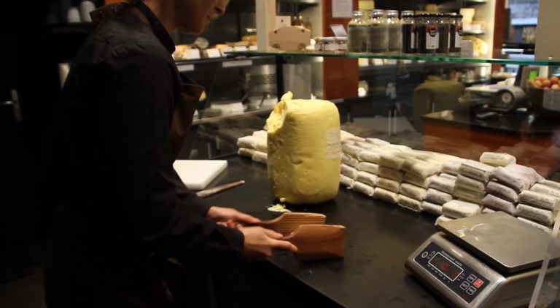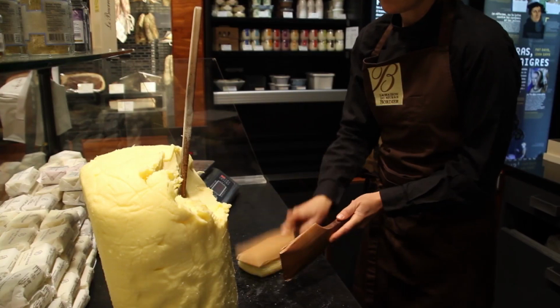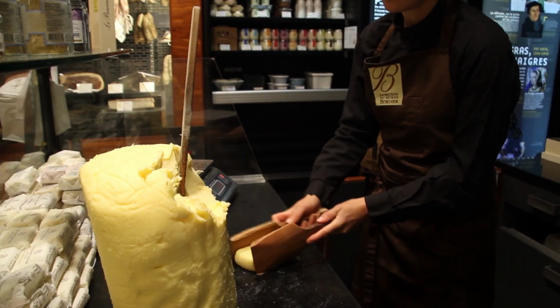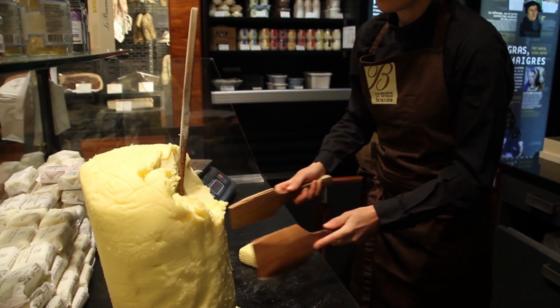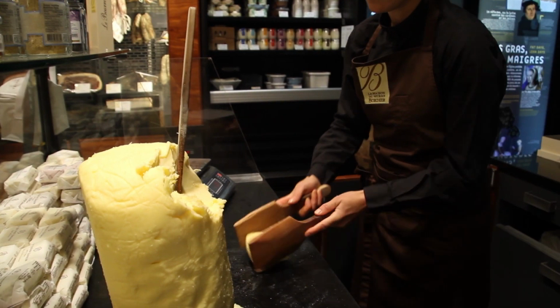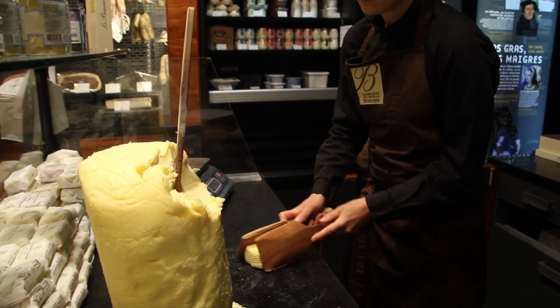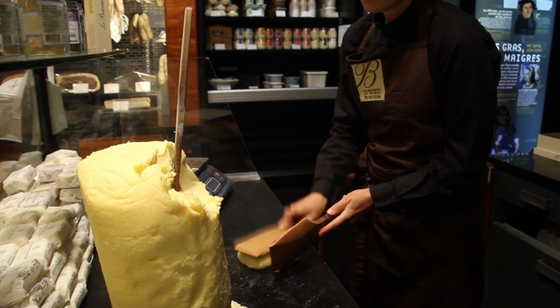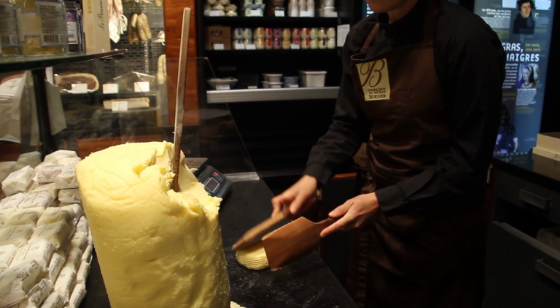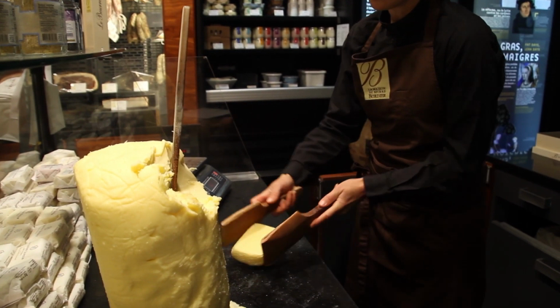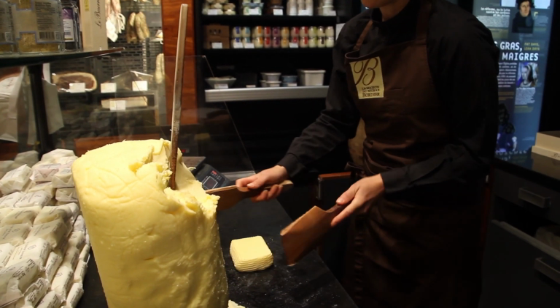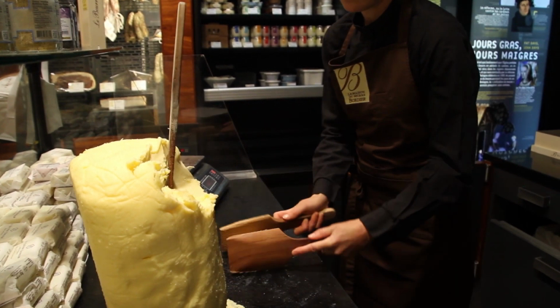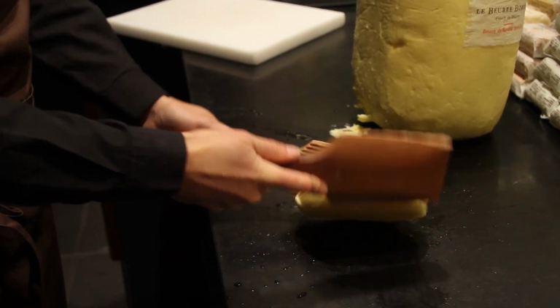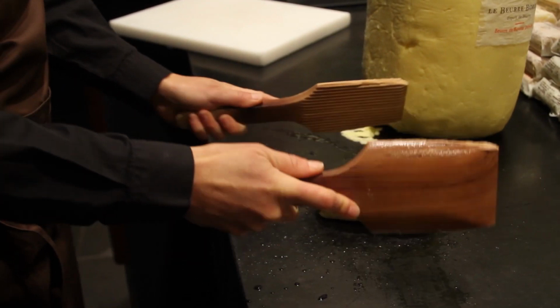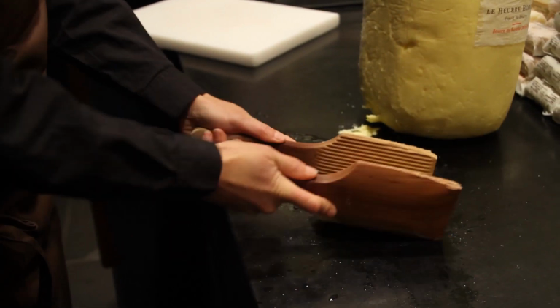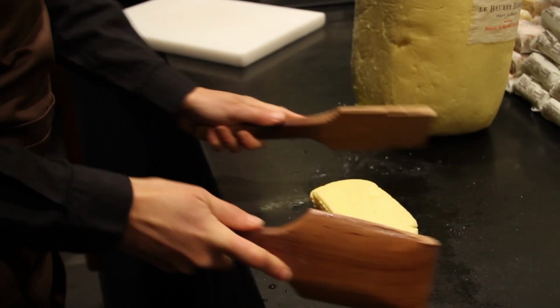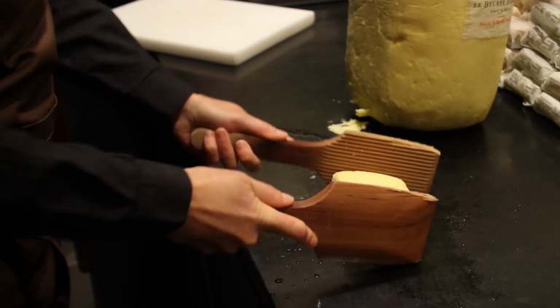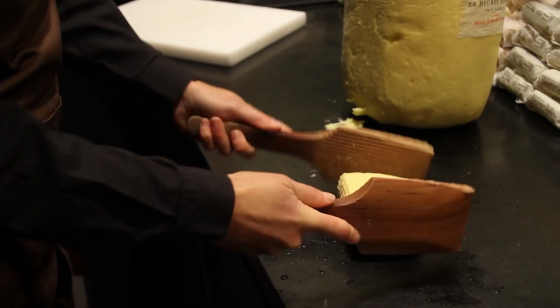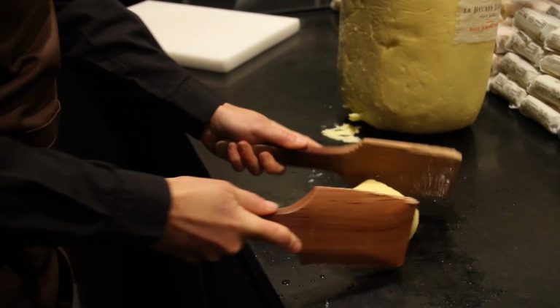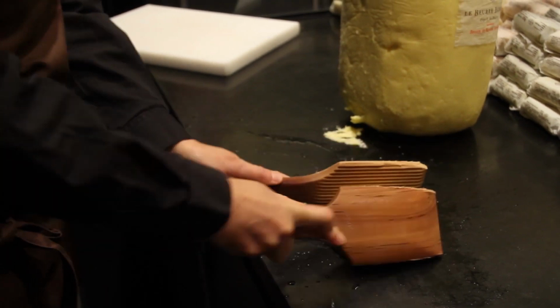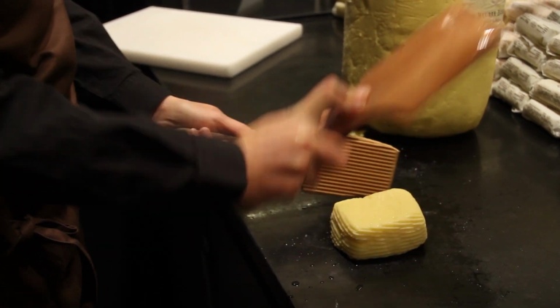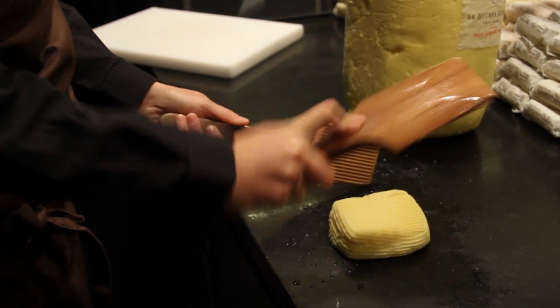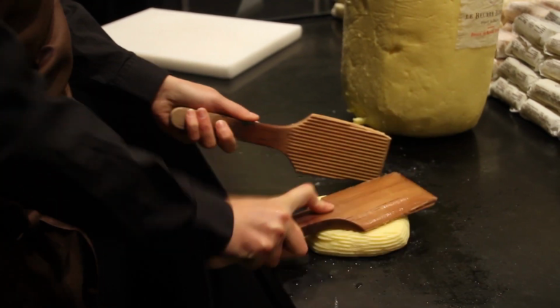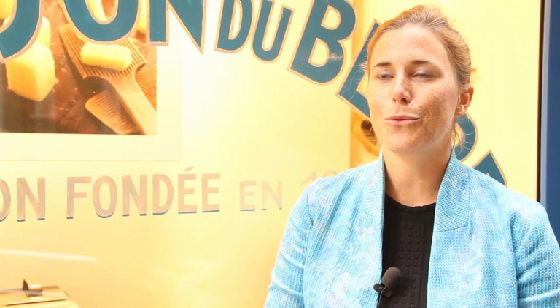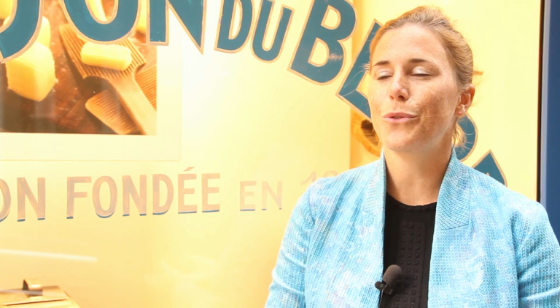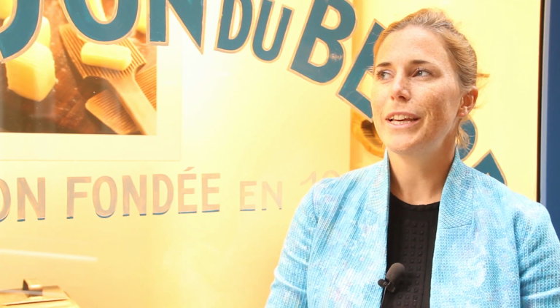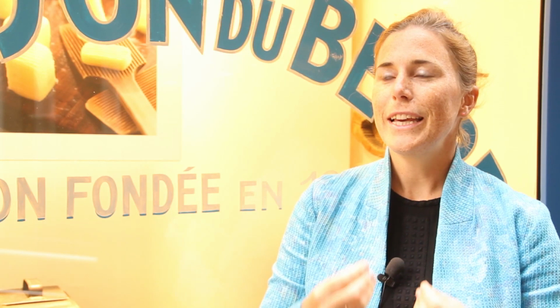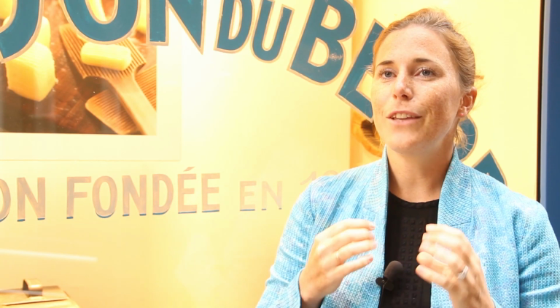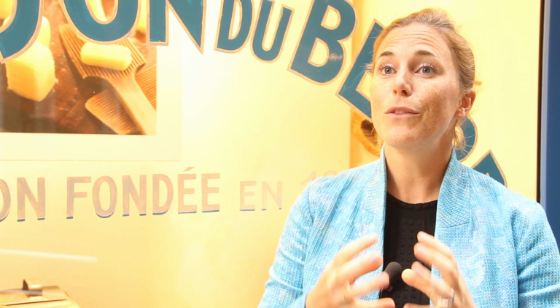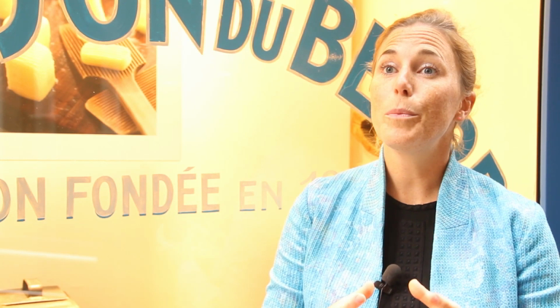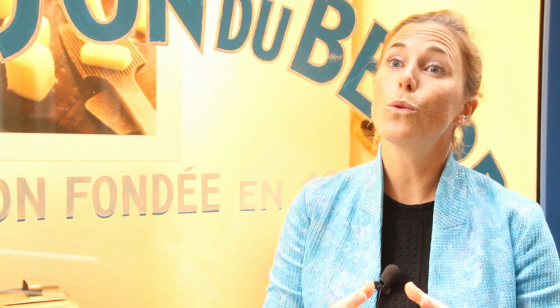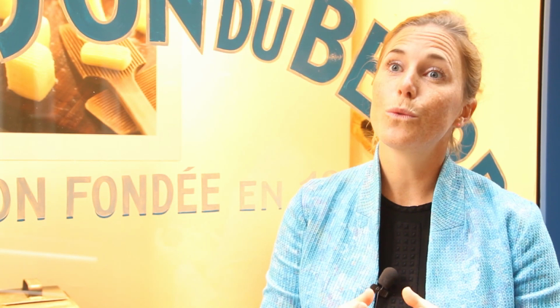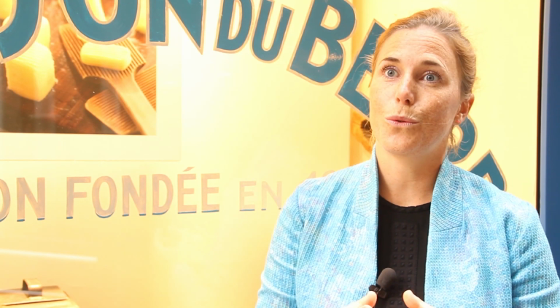C'est une technique qui date du 19e siècle. Ça permet d'assouplir la texture, de la rendre très soyeuse, très fondante et de développer le goût surtout.